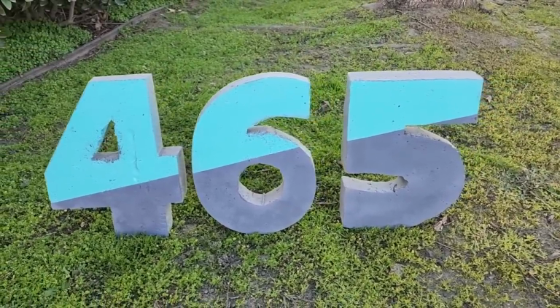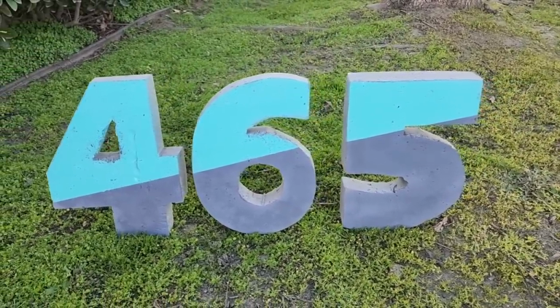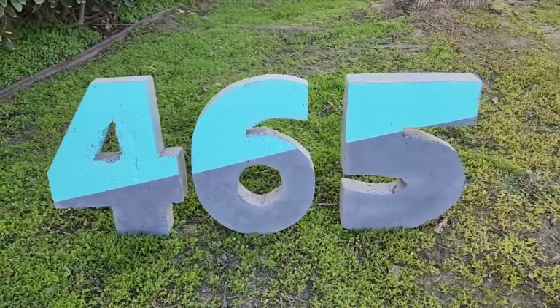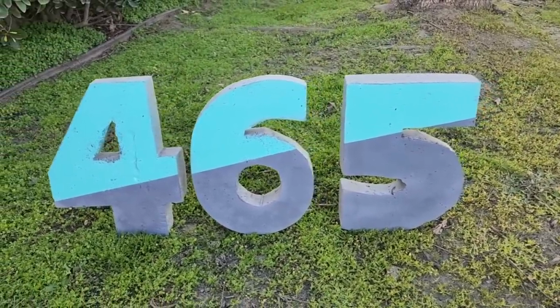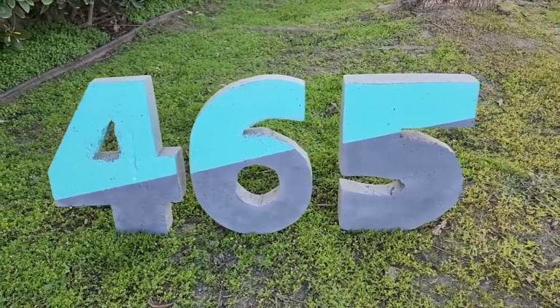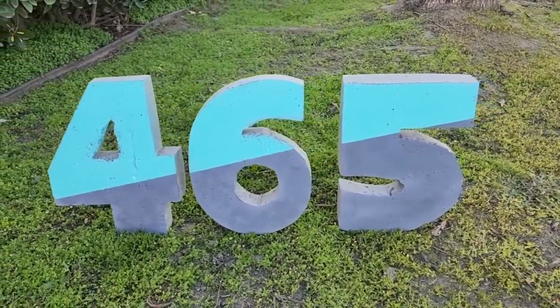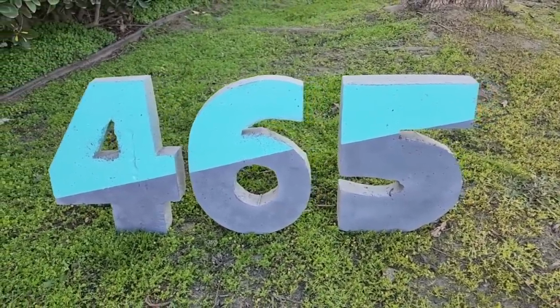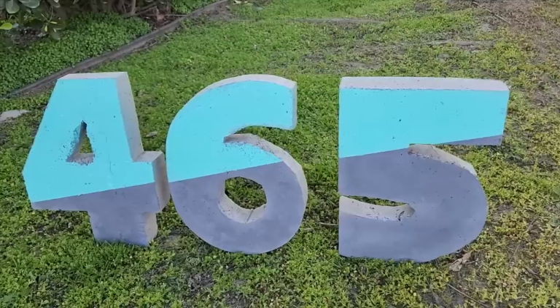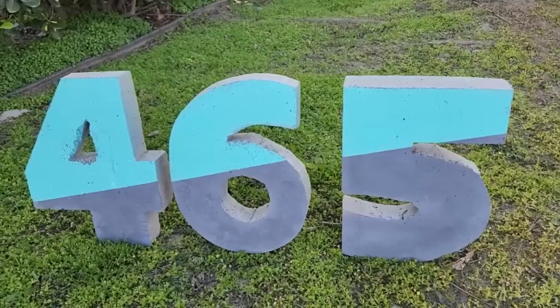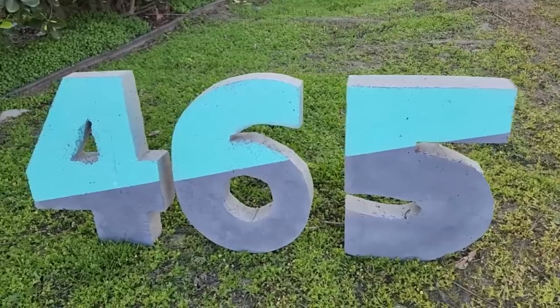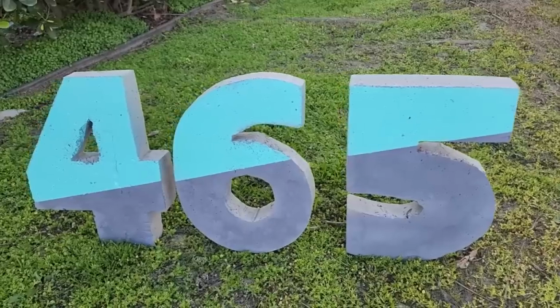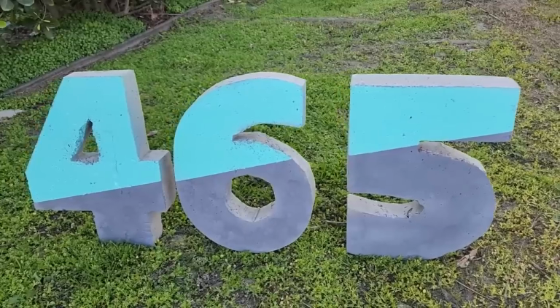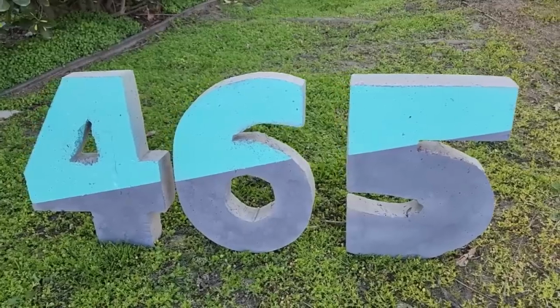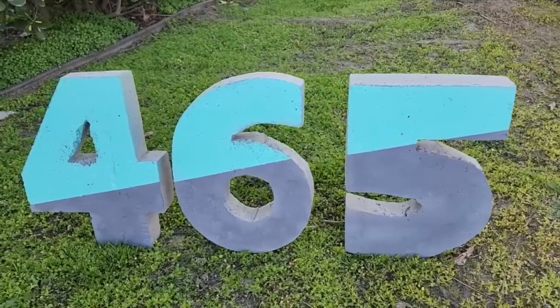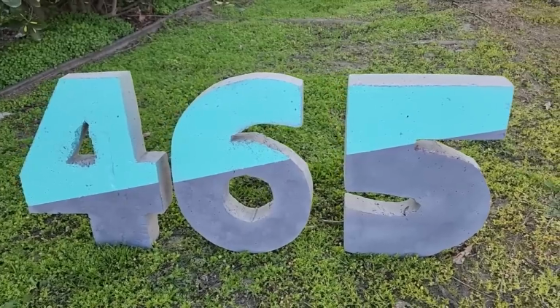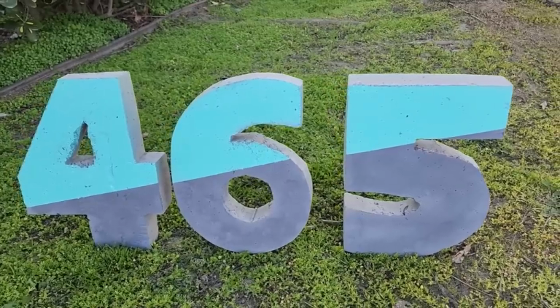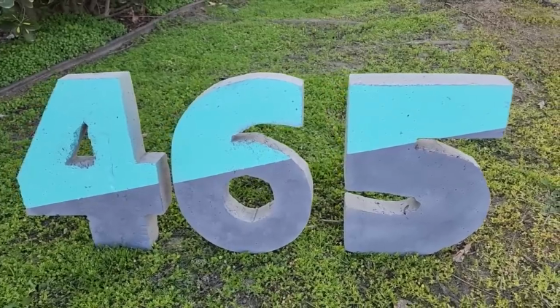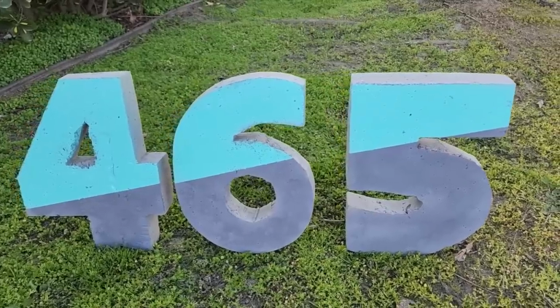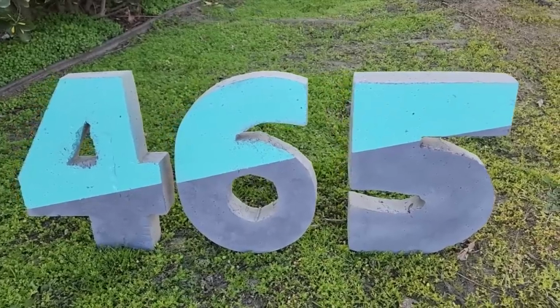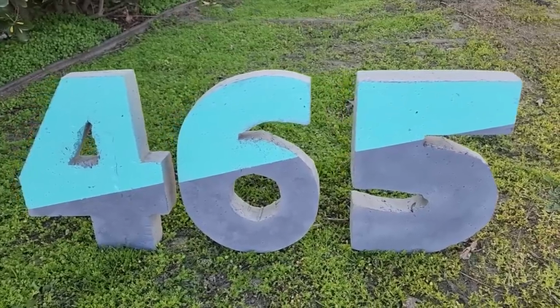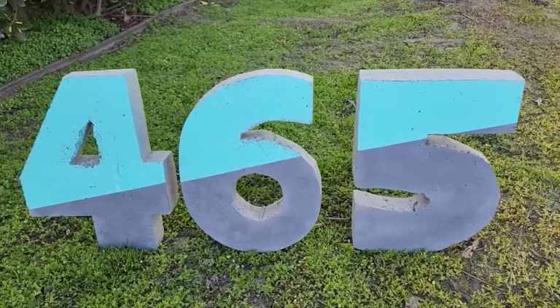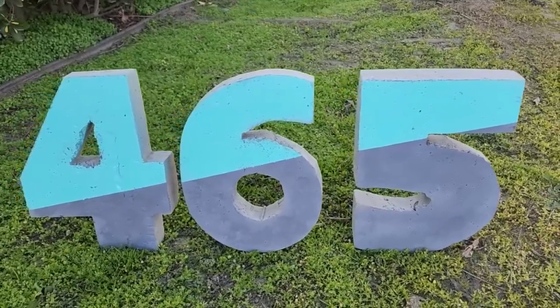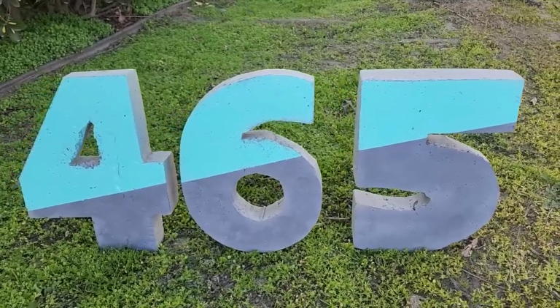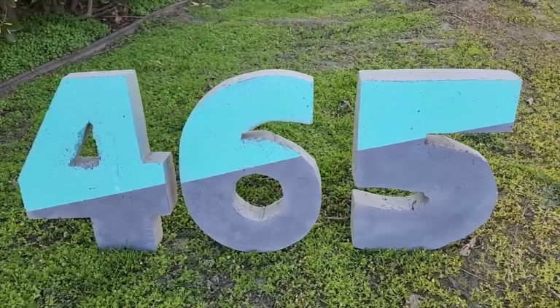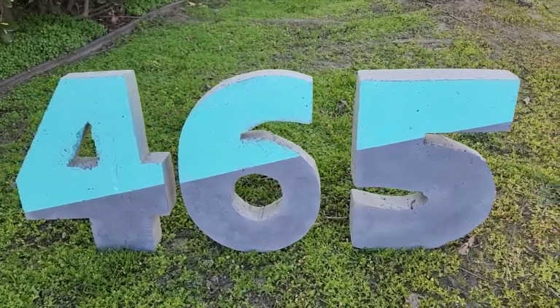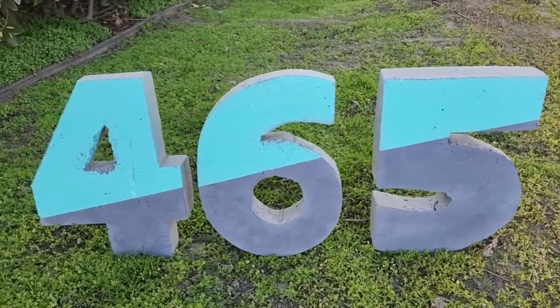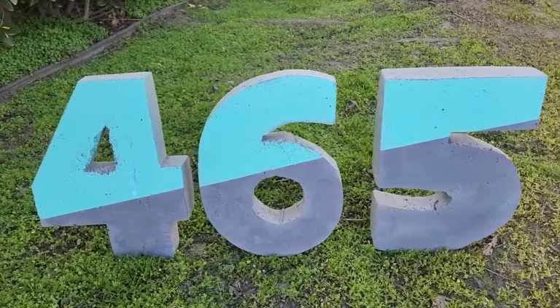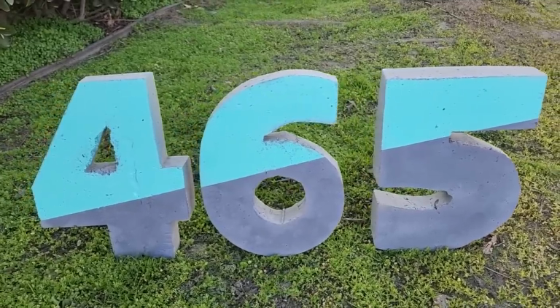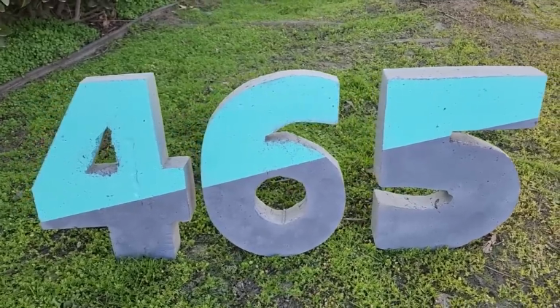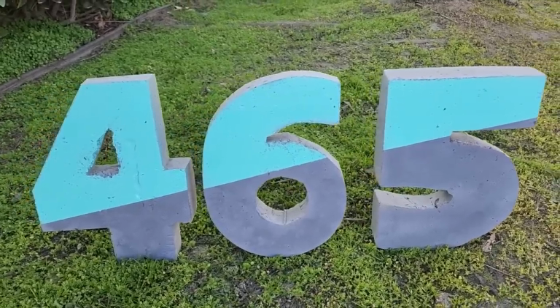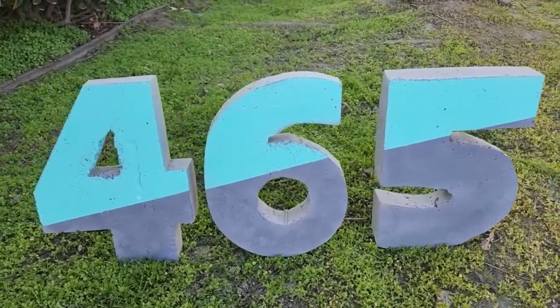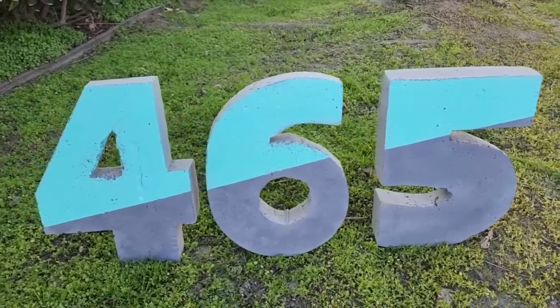I hope this inspired you to build your own DIY concrete house numbers. Thanks for watching Home Talk.